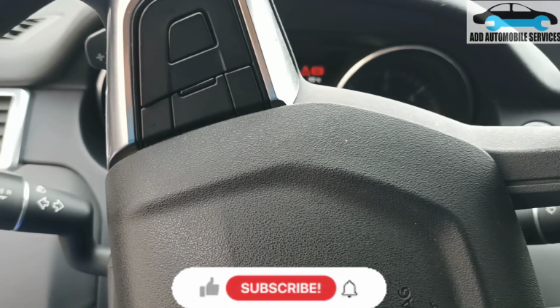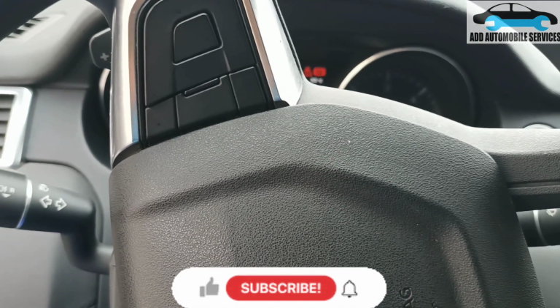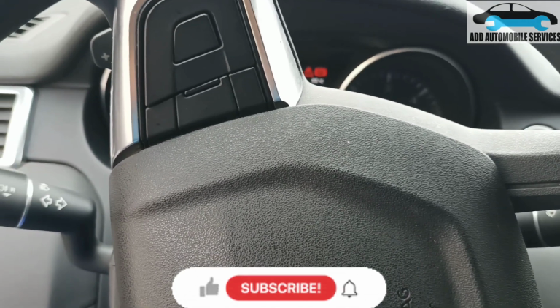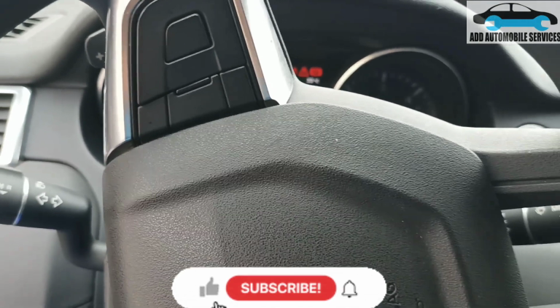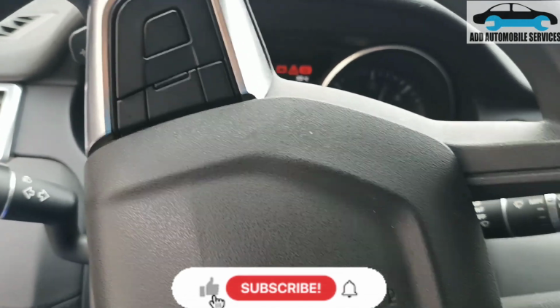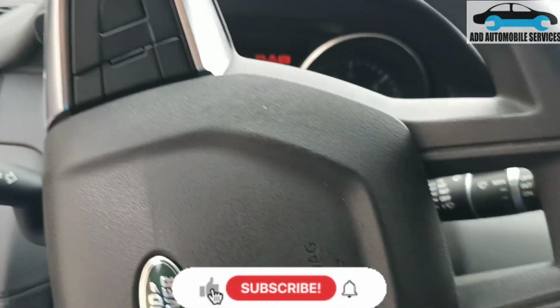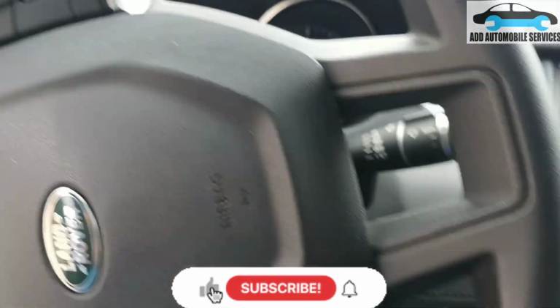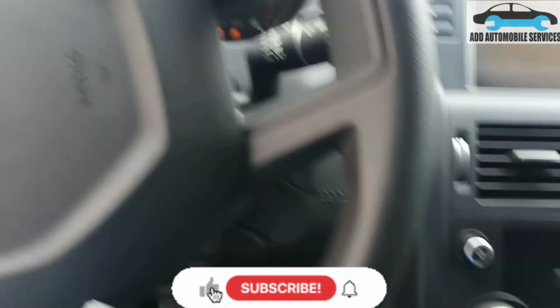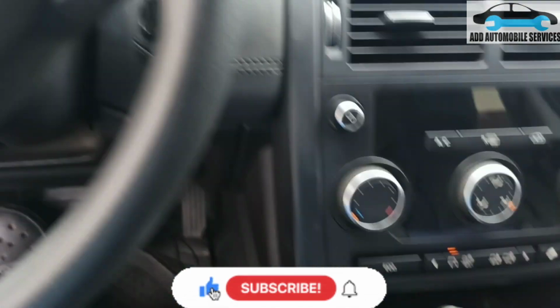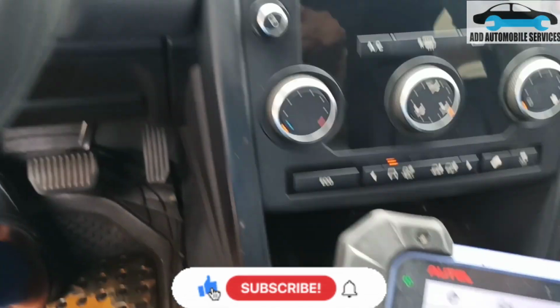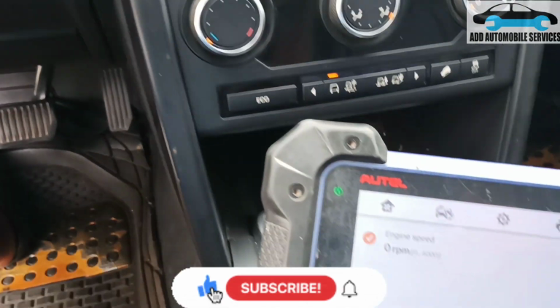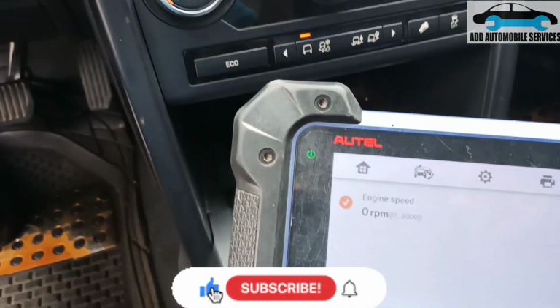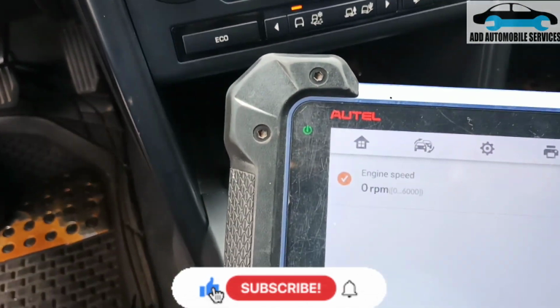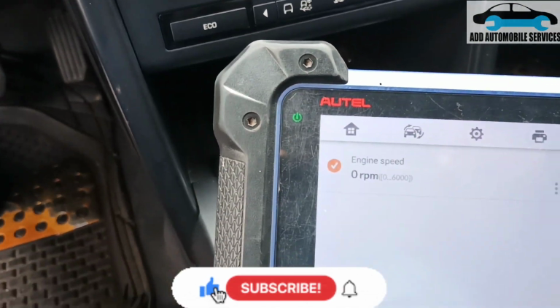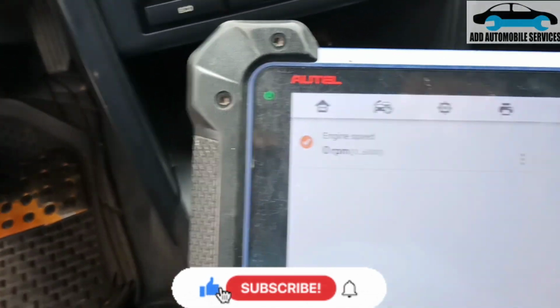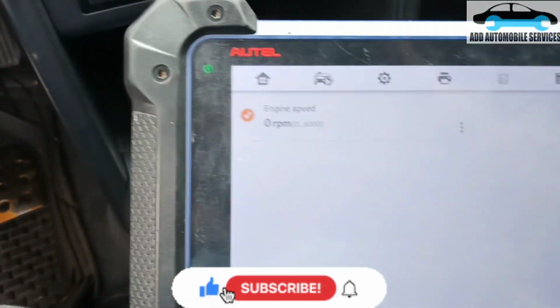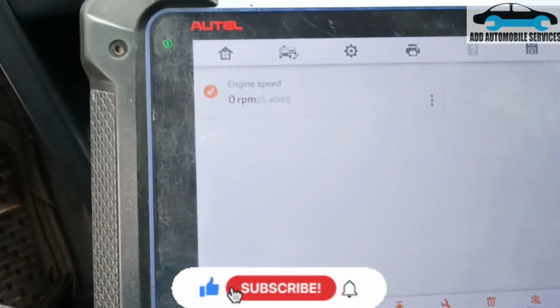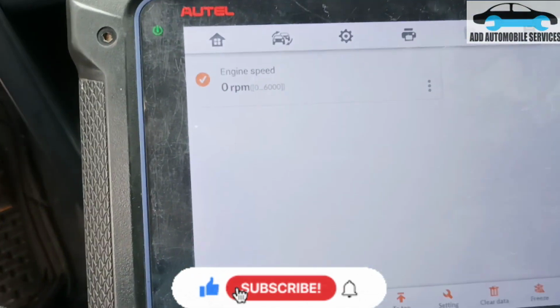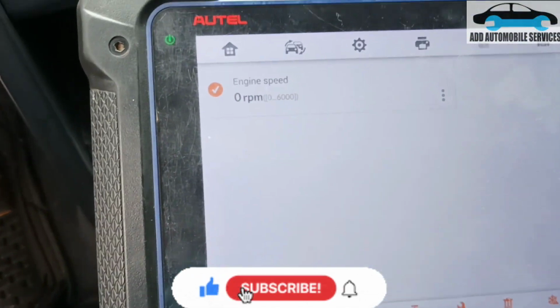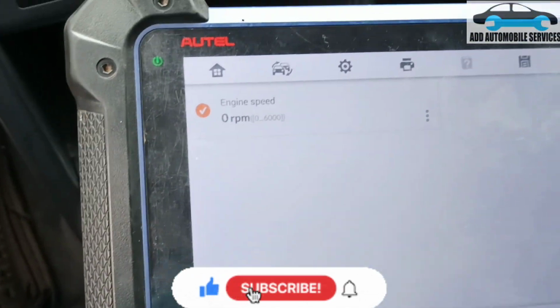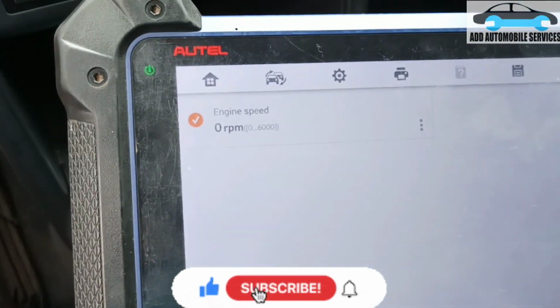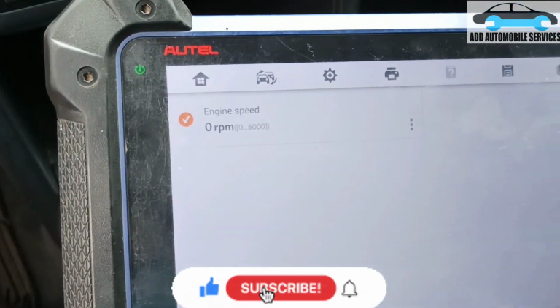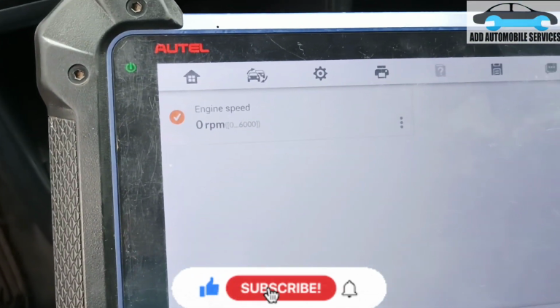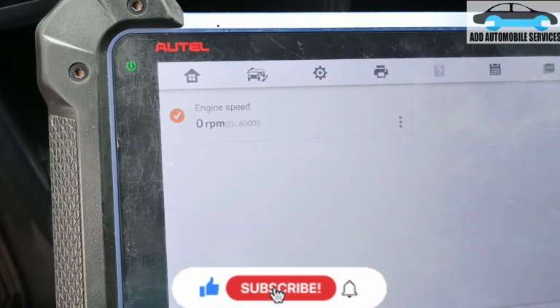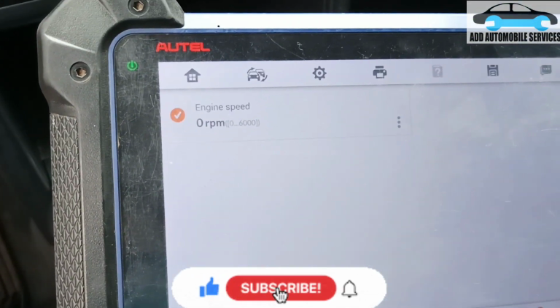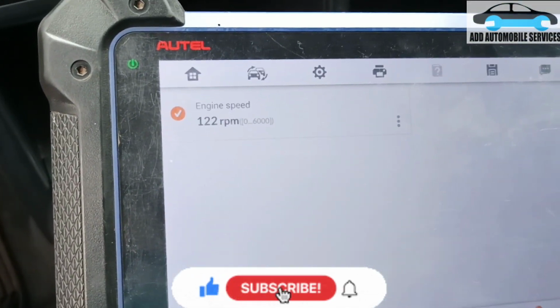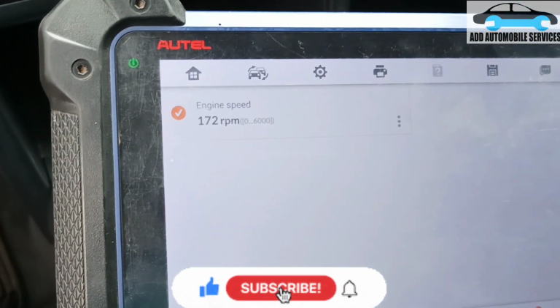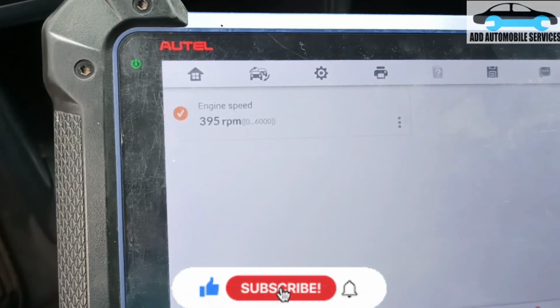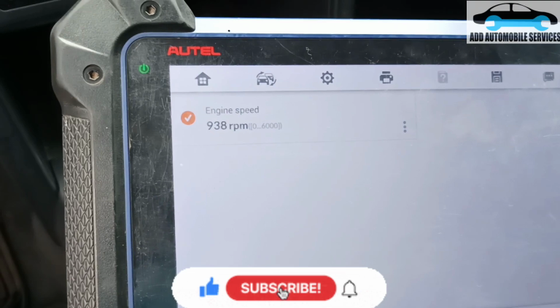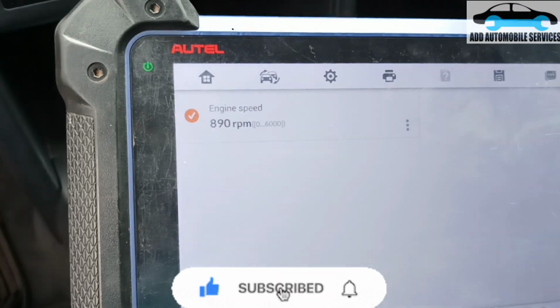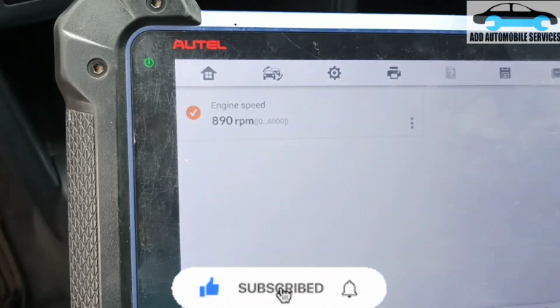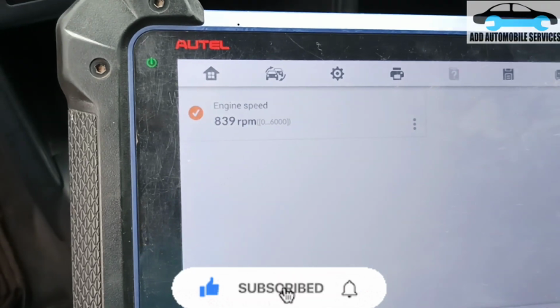Thank you for watching. Subscribe to my channel for more videos.